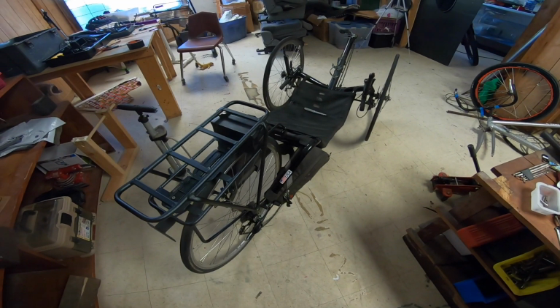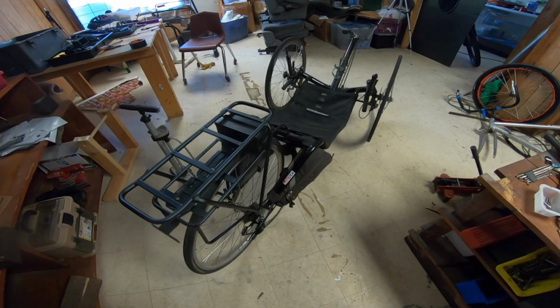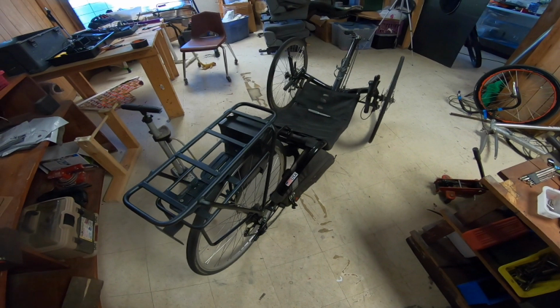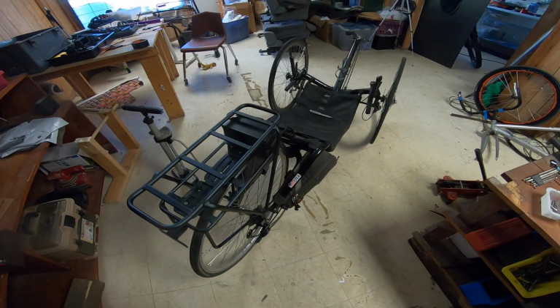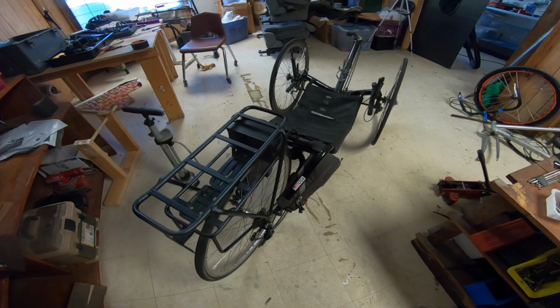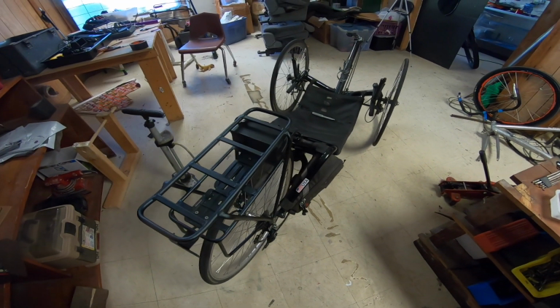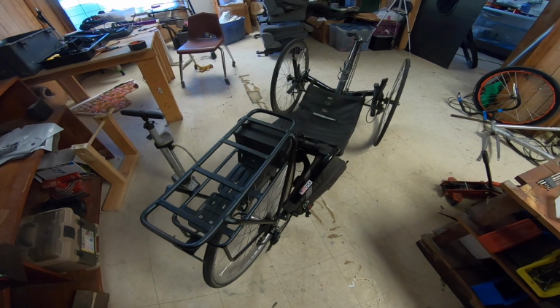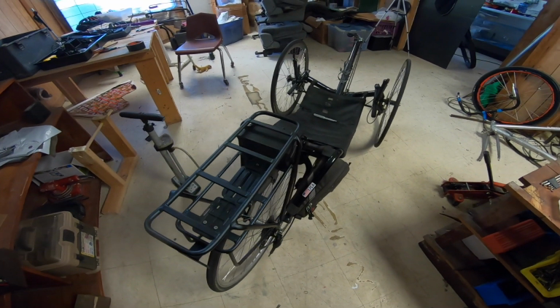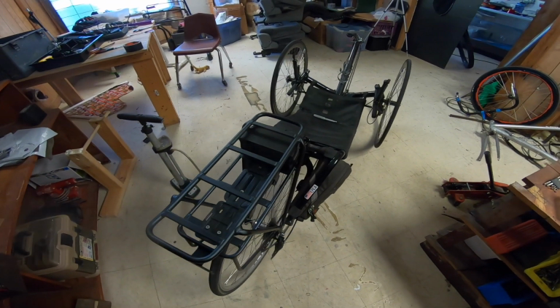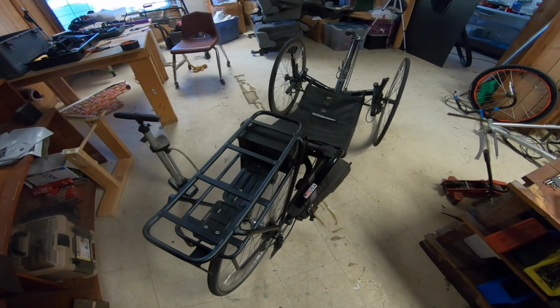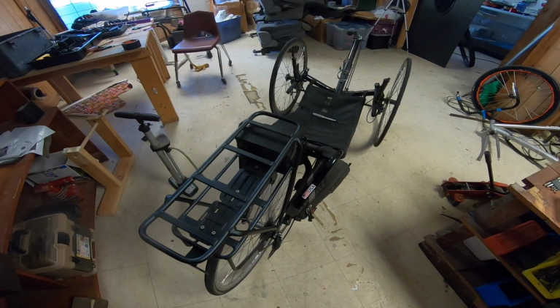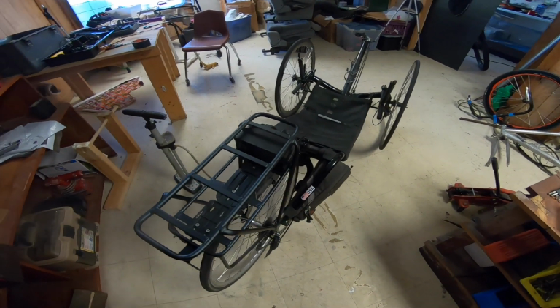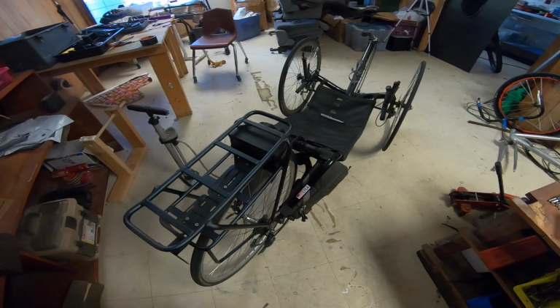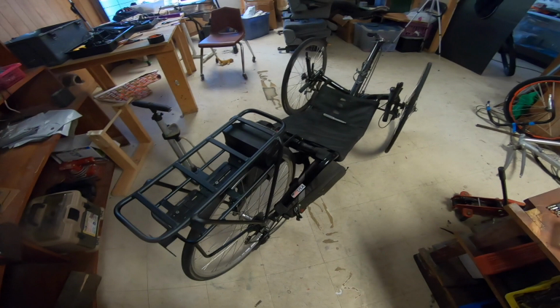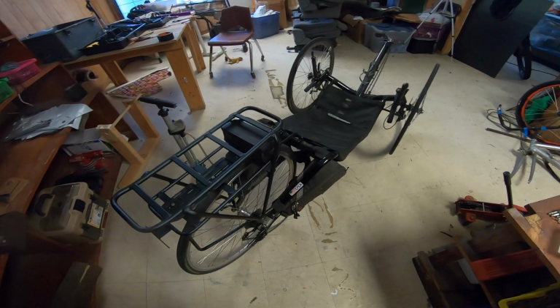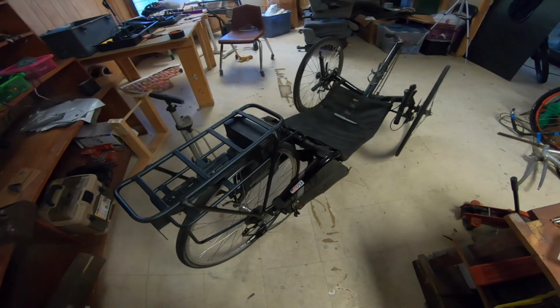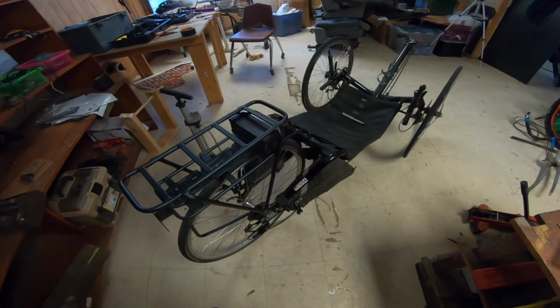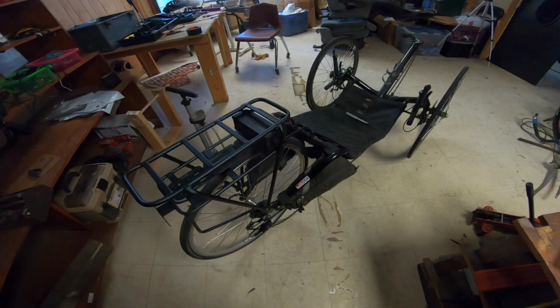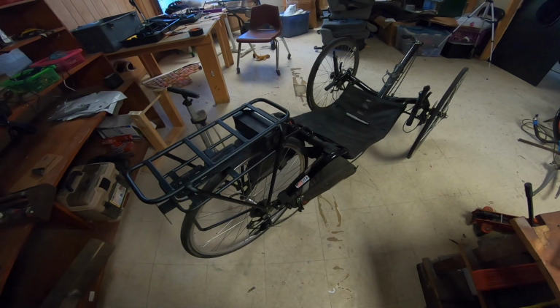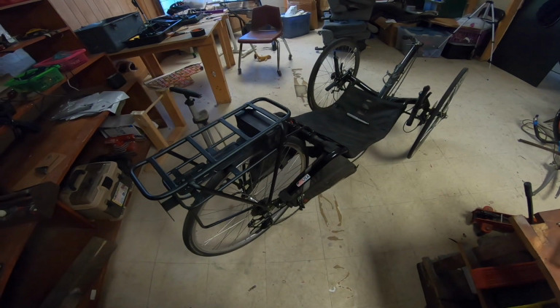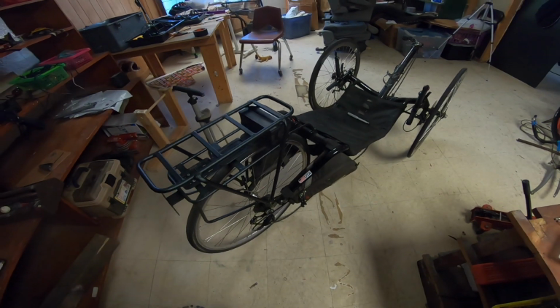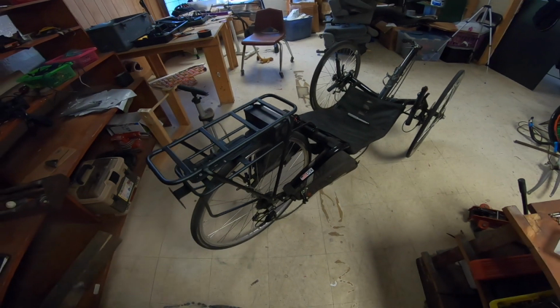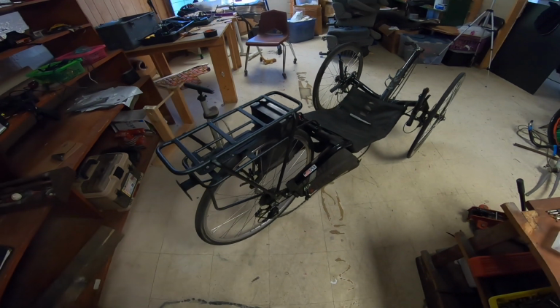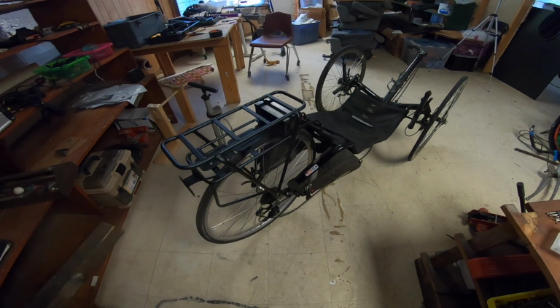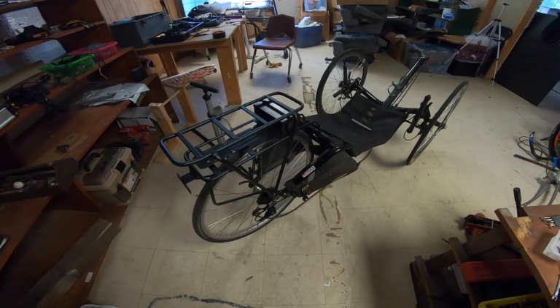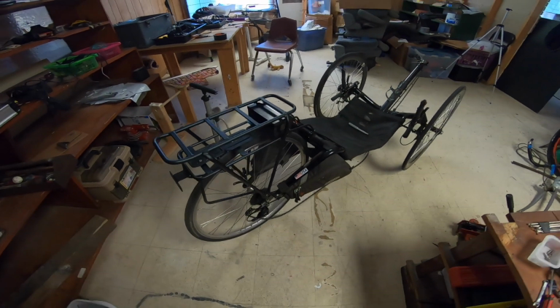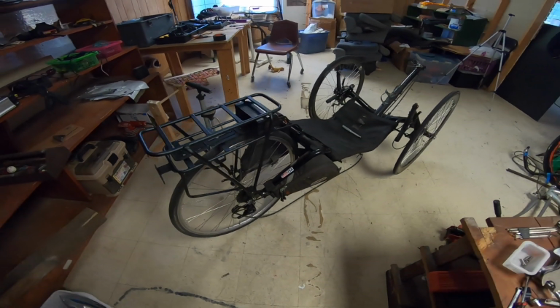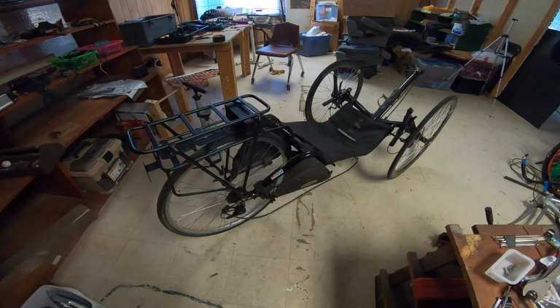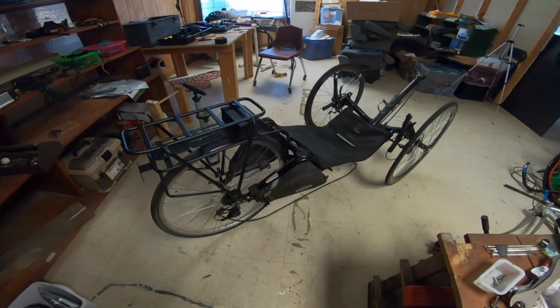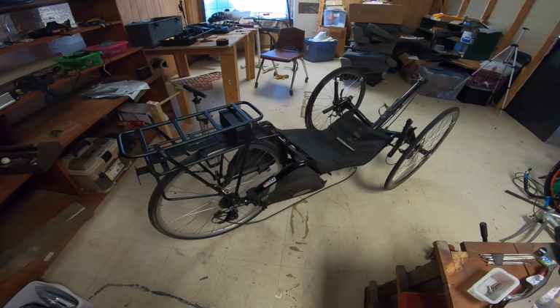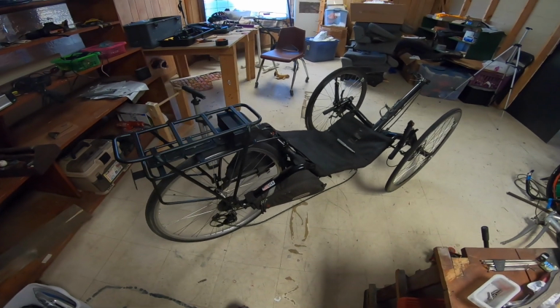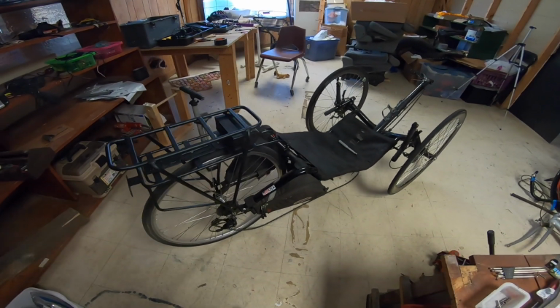Hey everybody, I'm gonna show you how to put an electric motor on a cat trike.